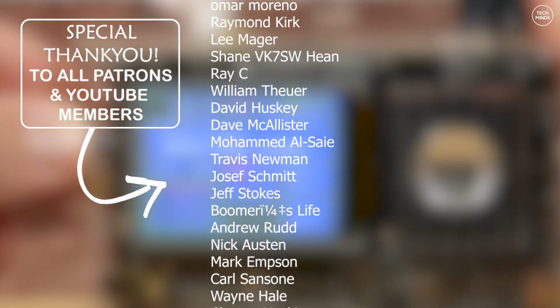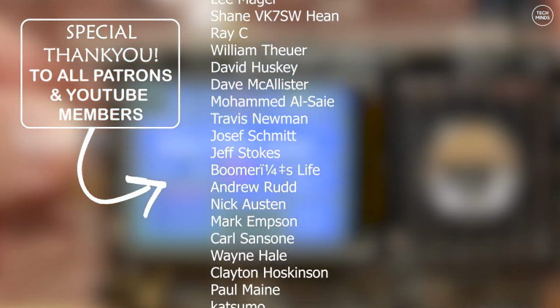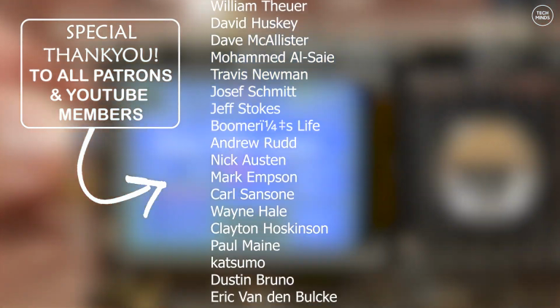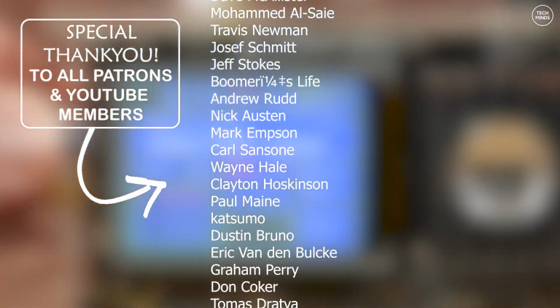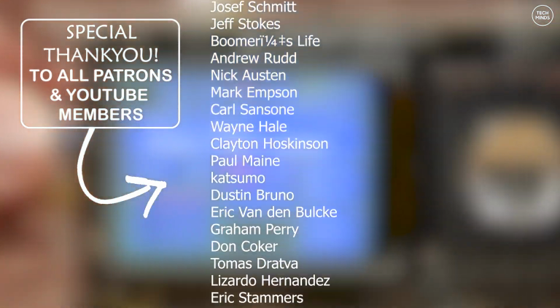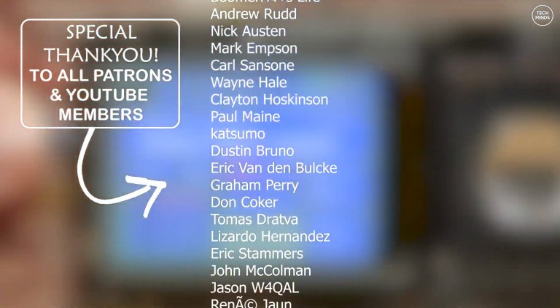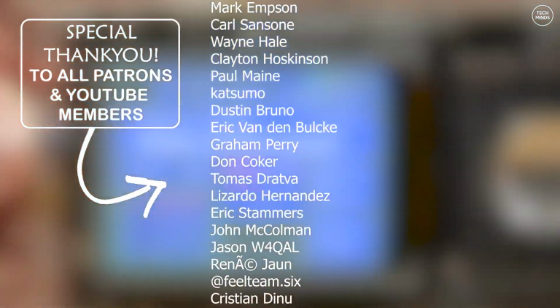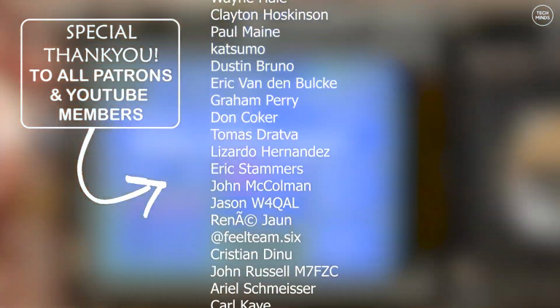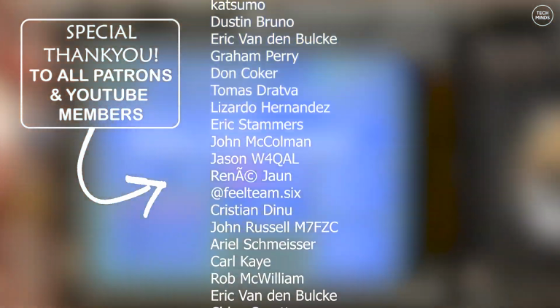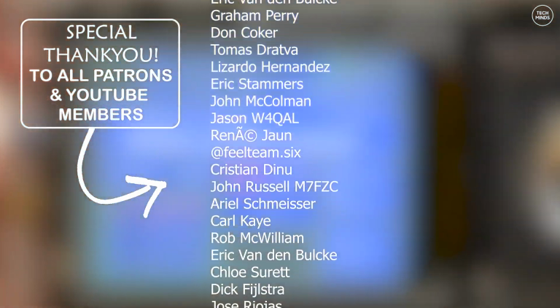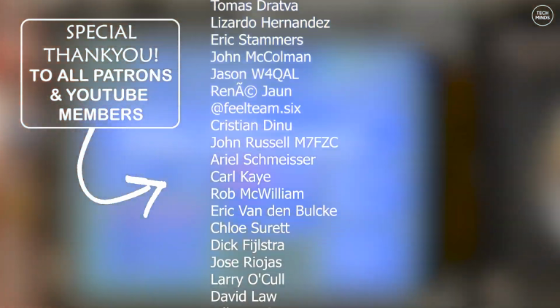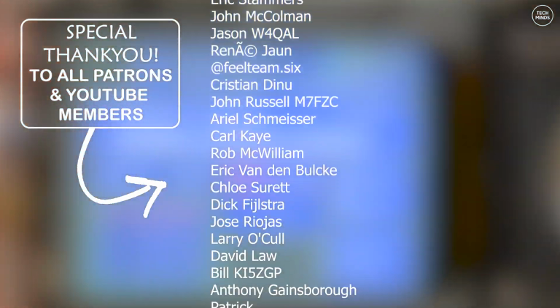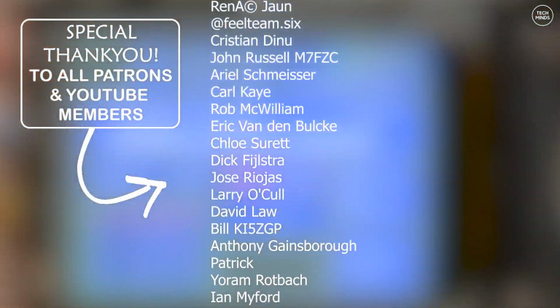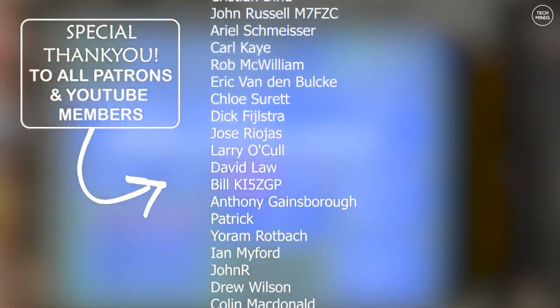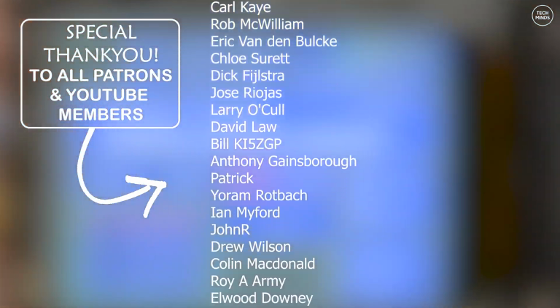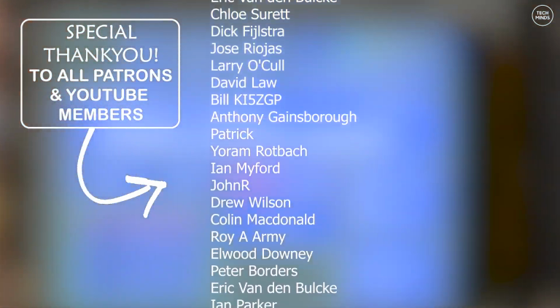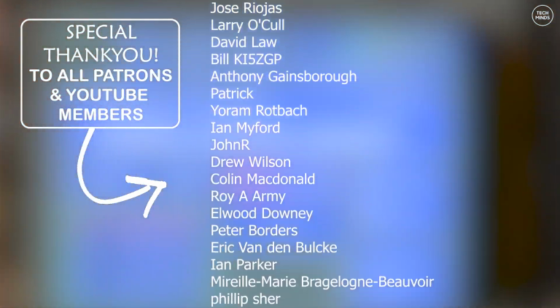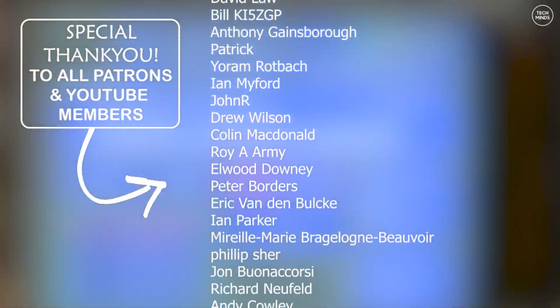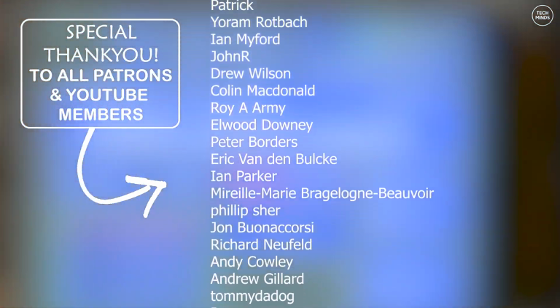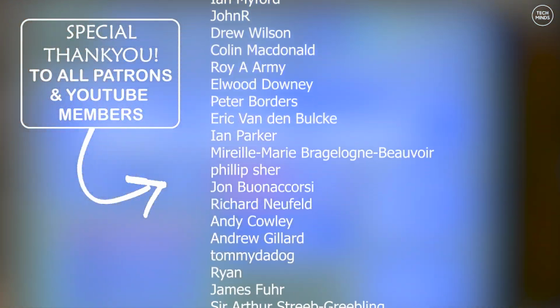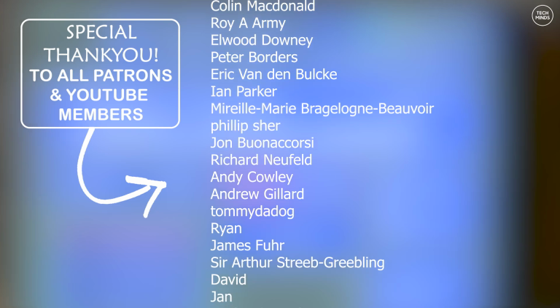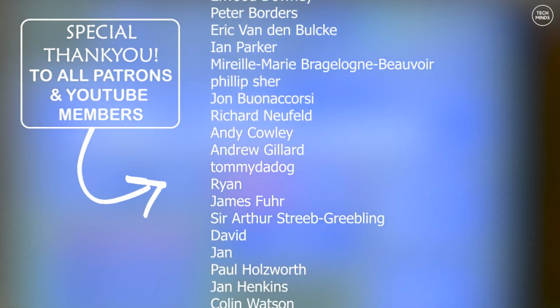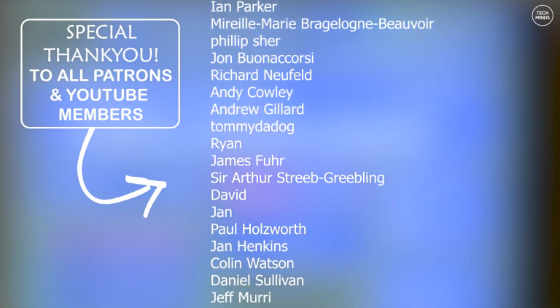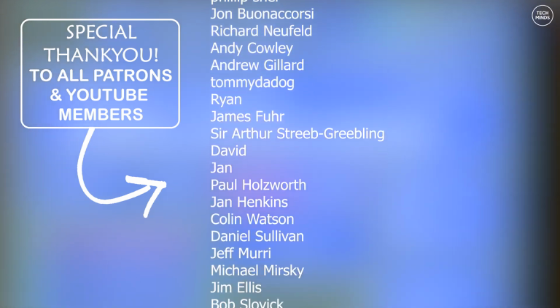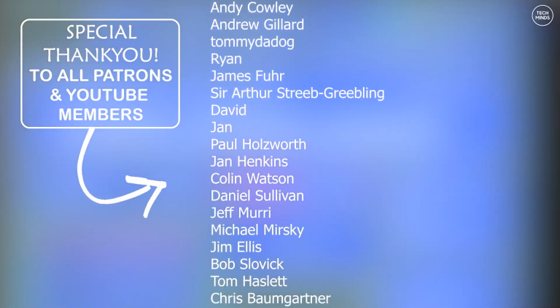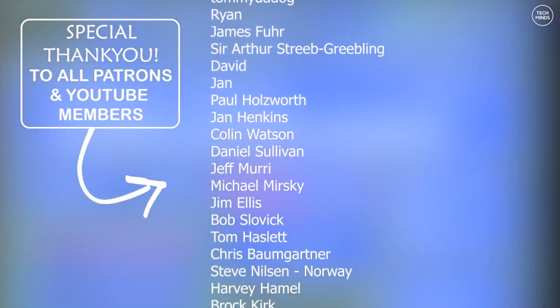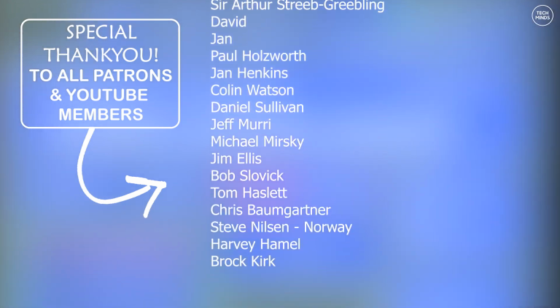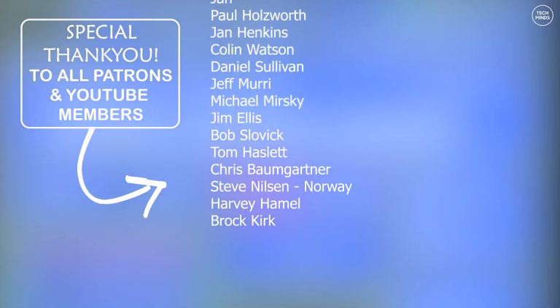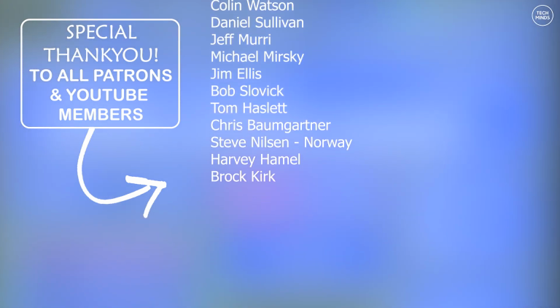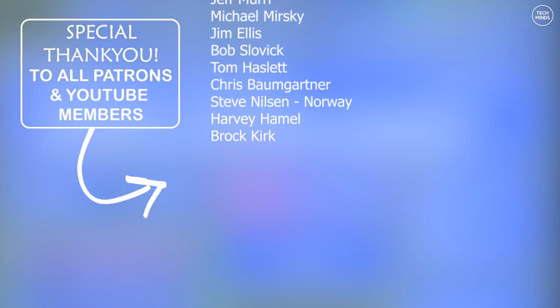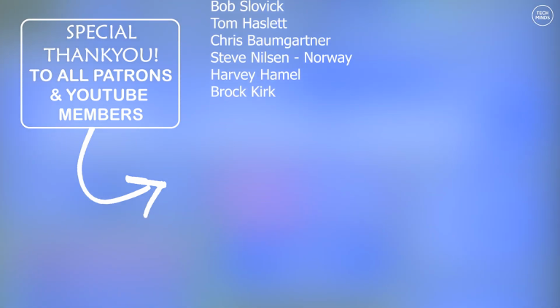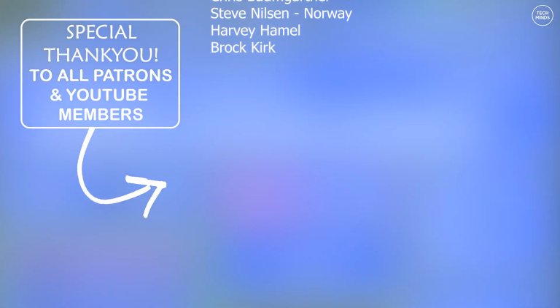Anyway guys, thanks very much for watching, and until the next video take care of yourselves. I'll see you in the next one.